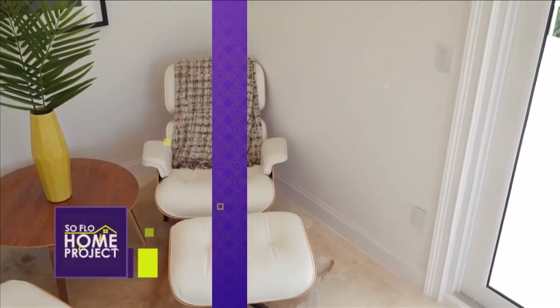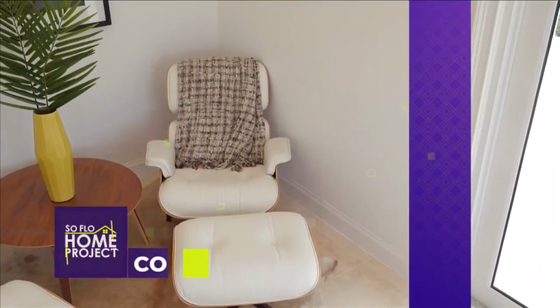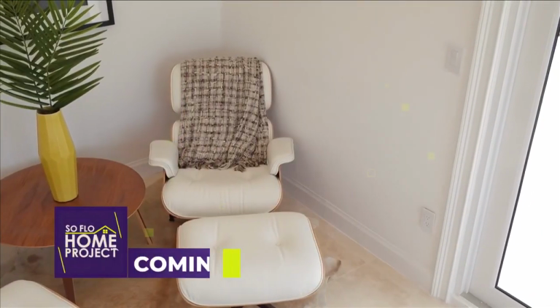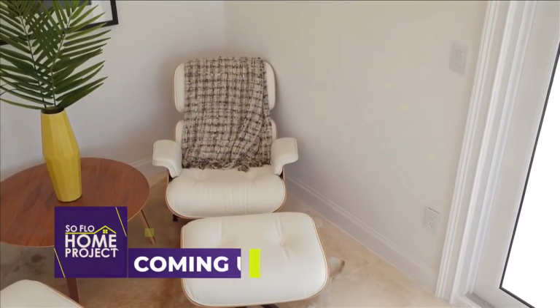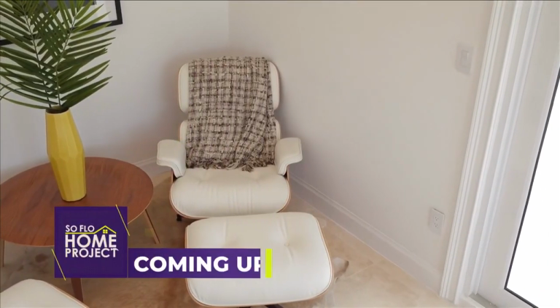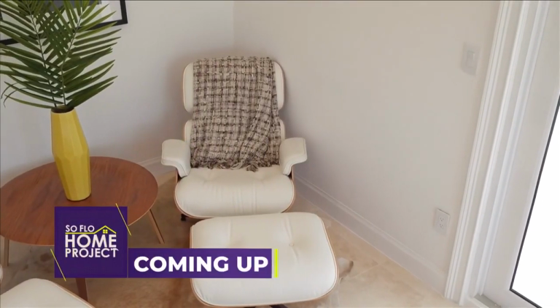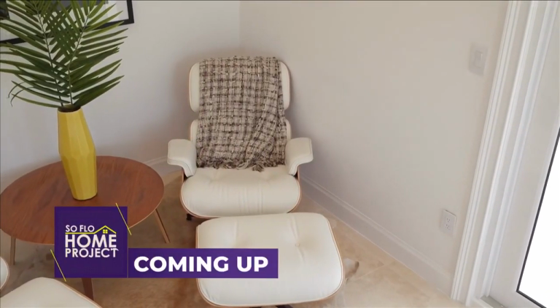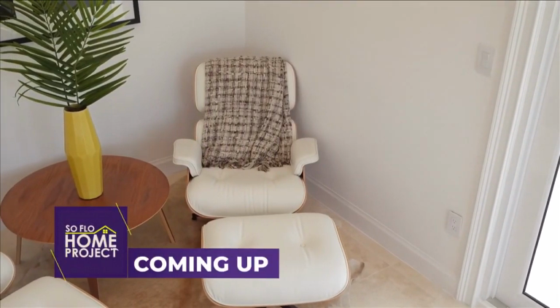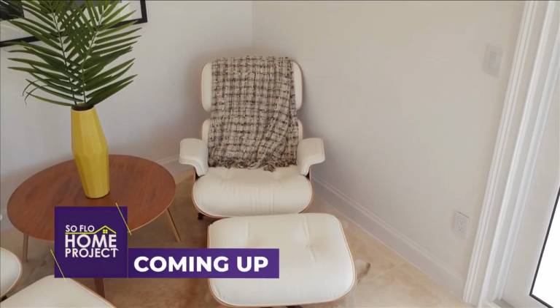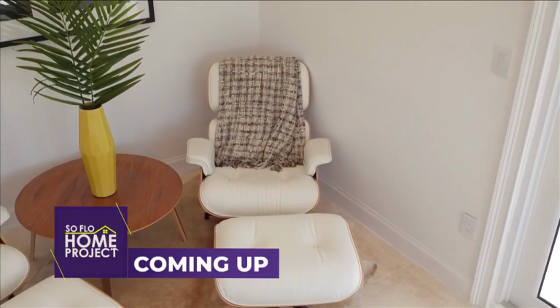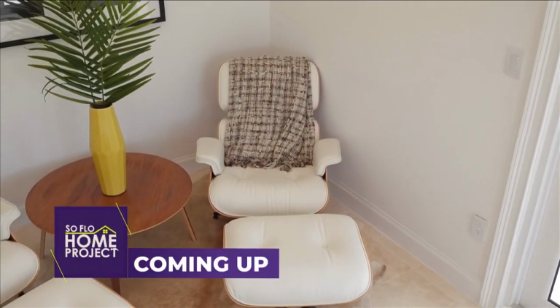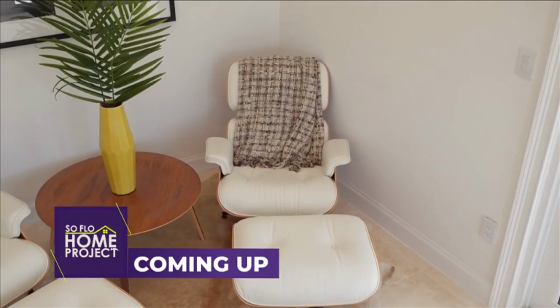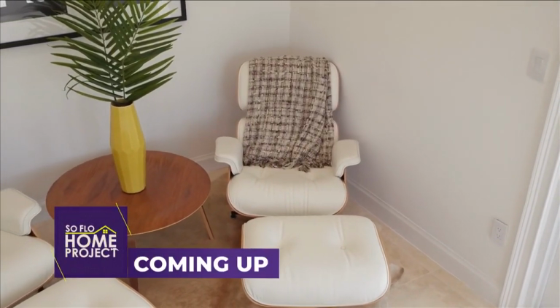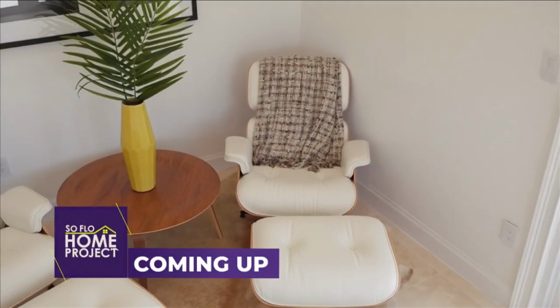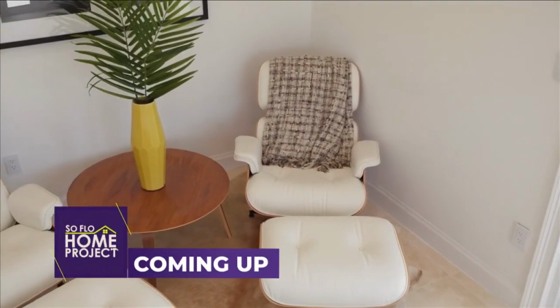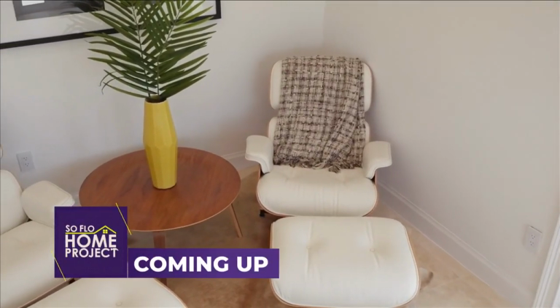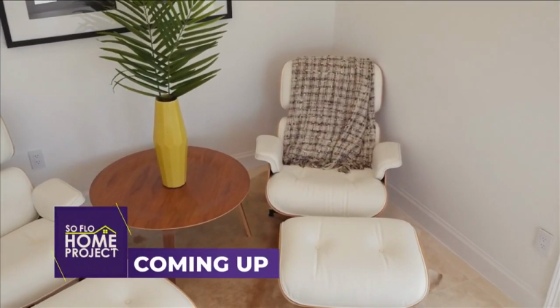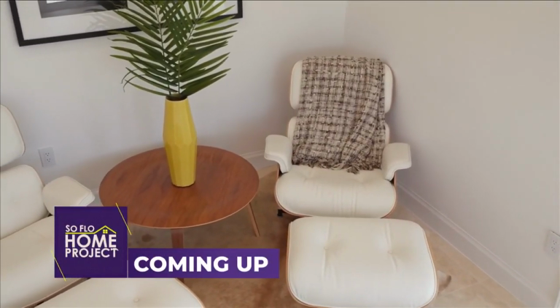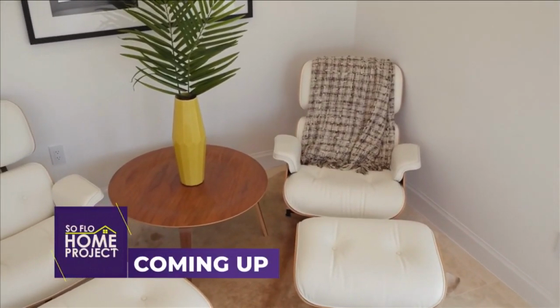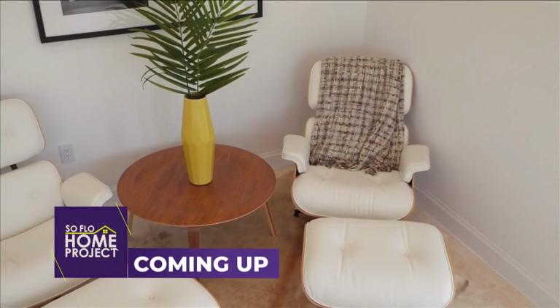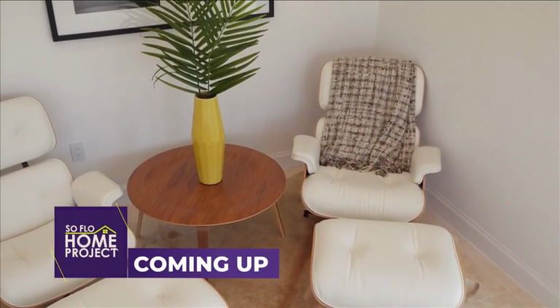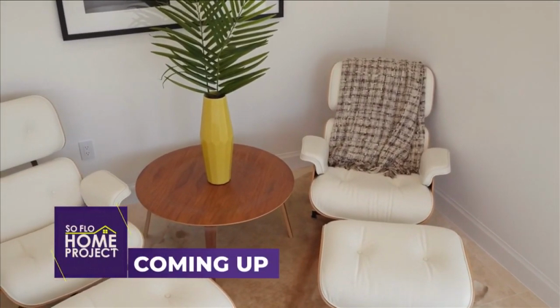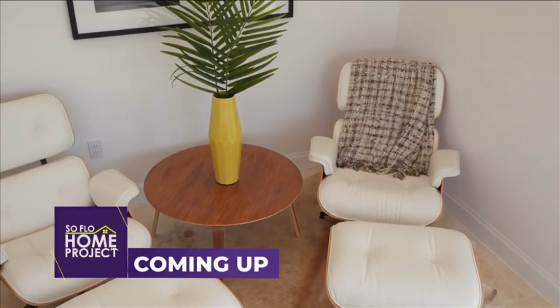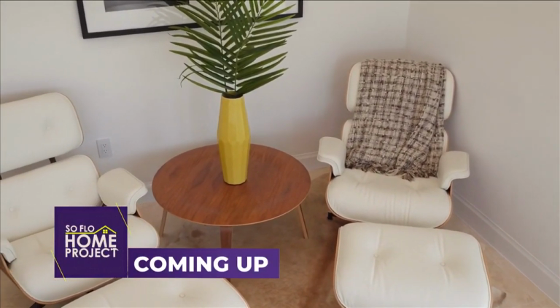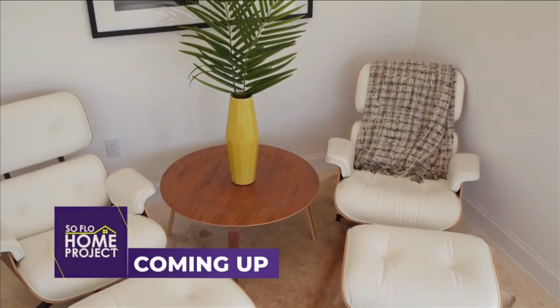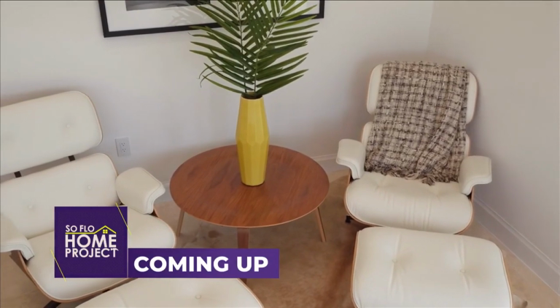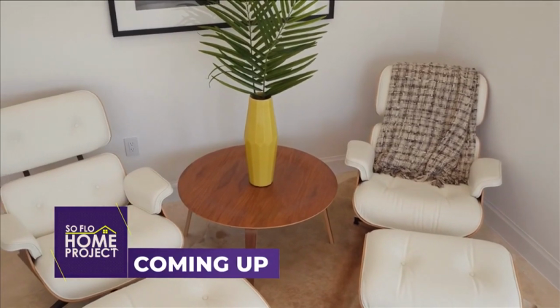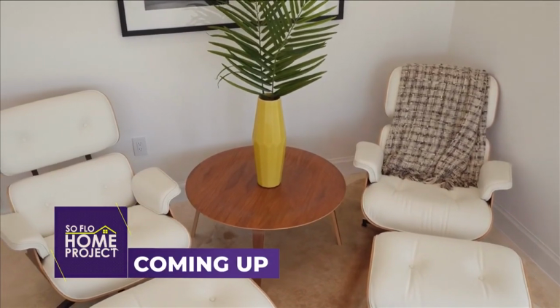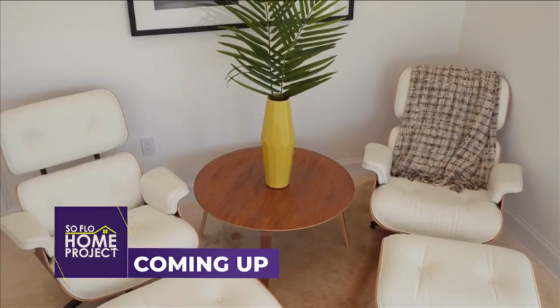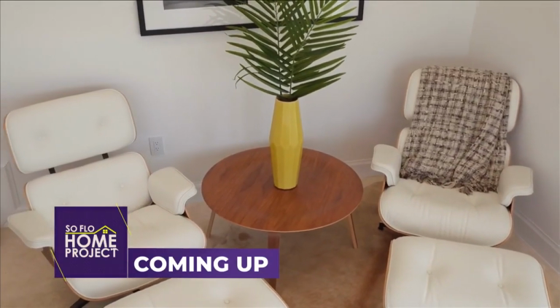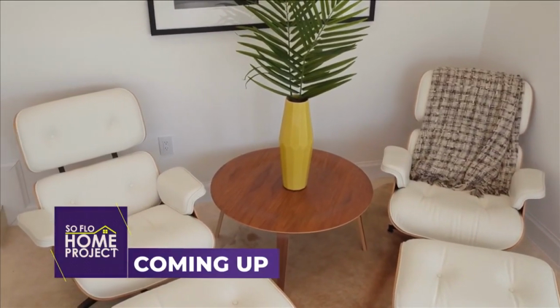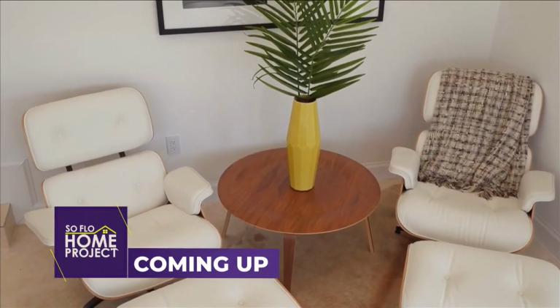Coming up on SoFlo Home Project, transform your space by choosing furniture wisely.